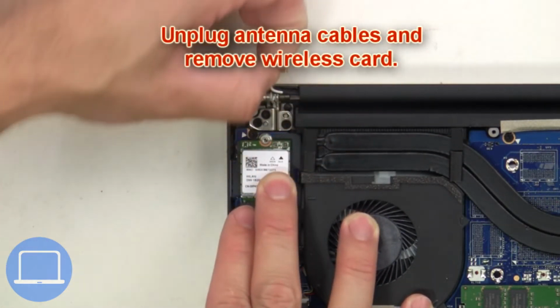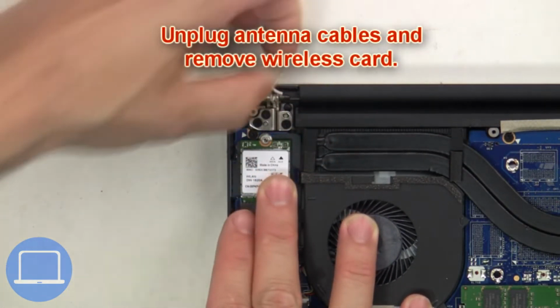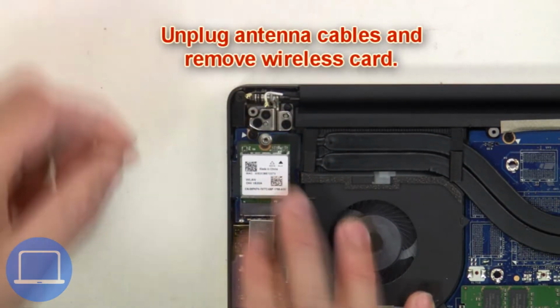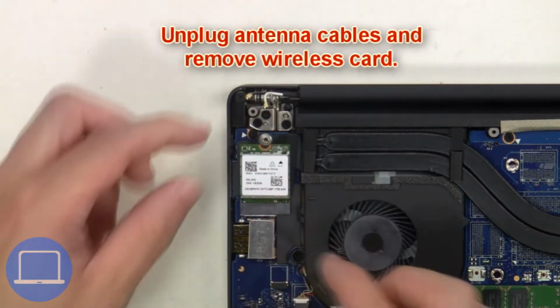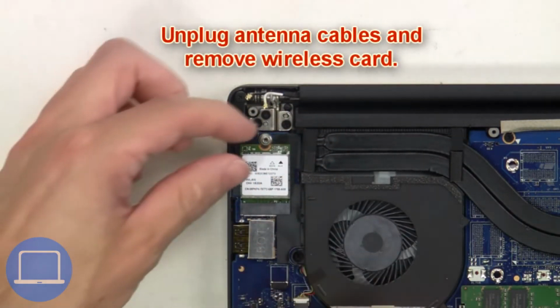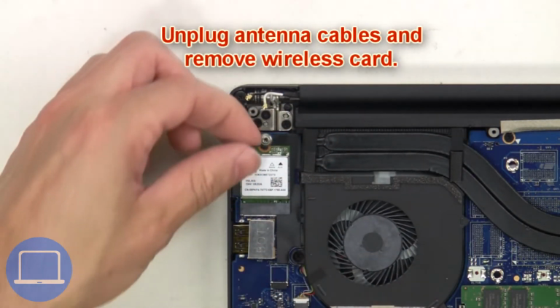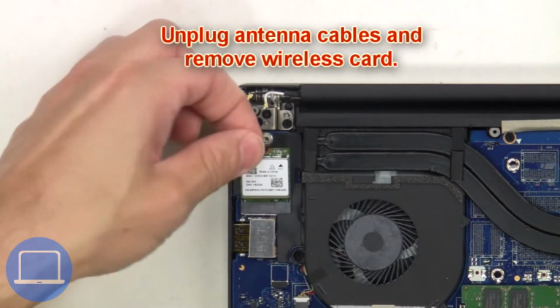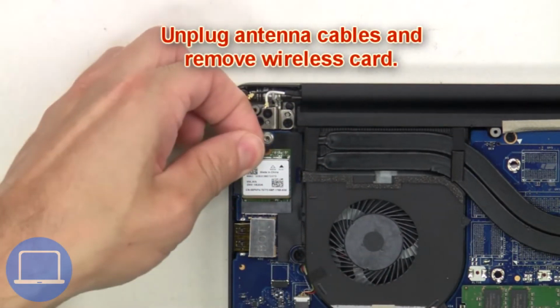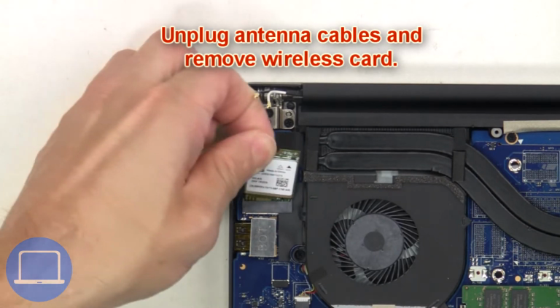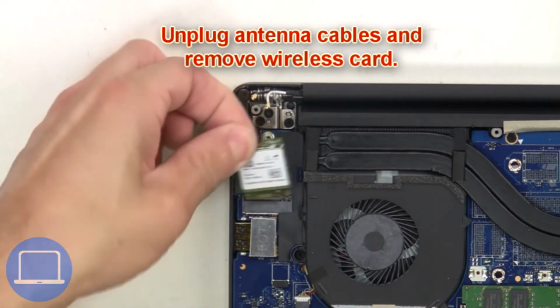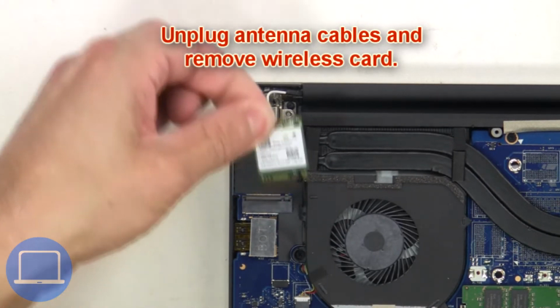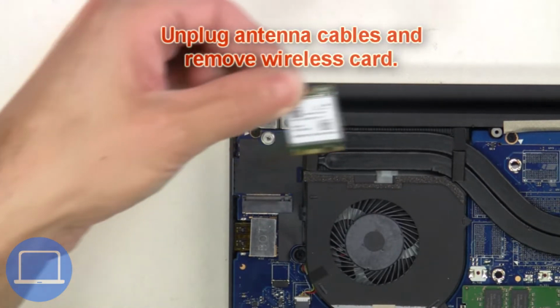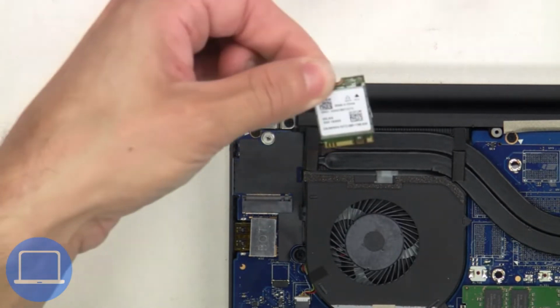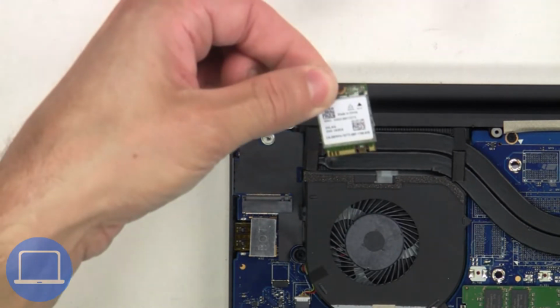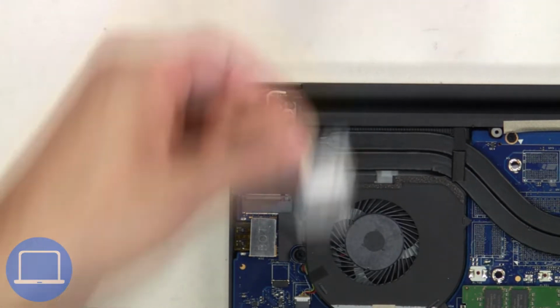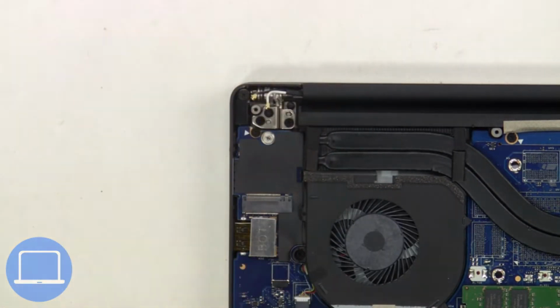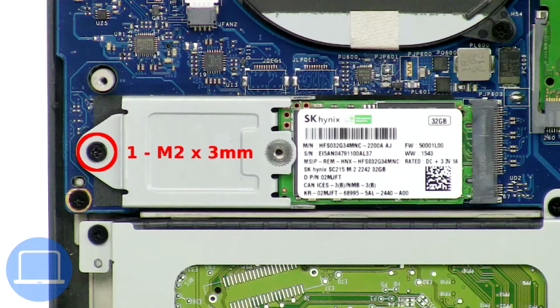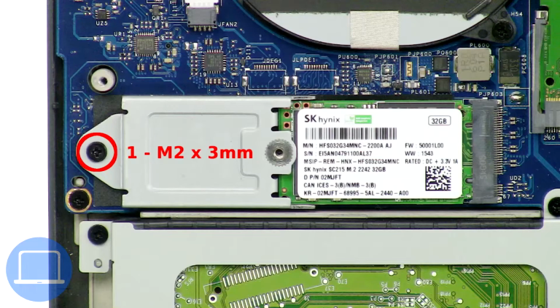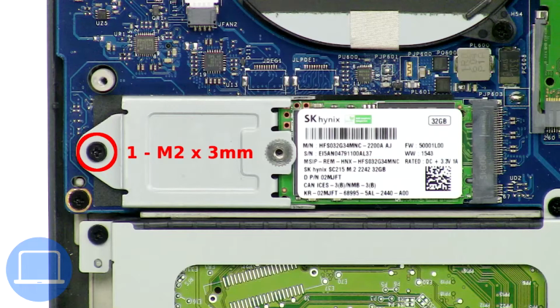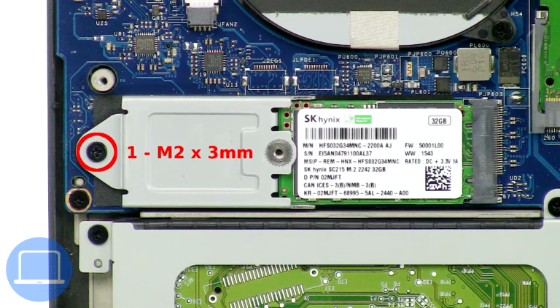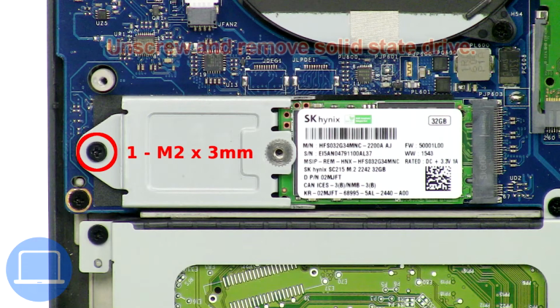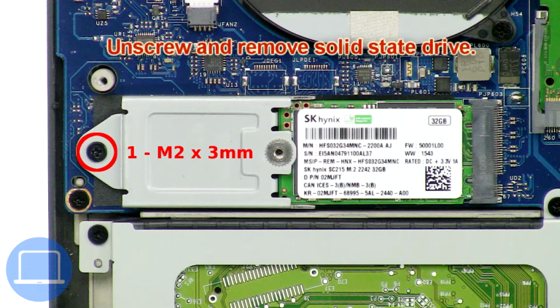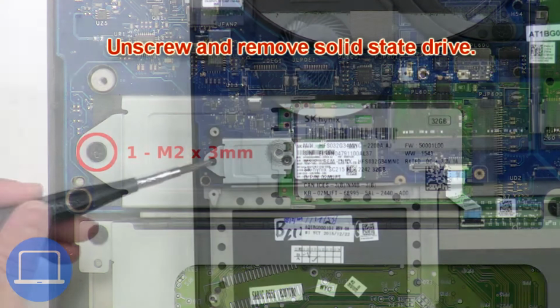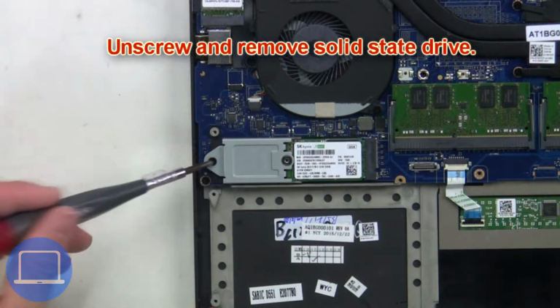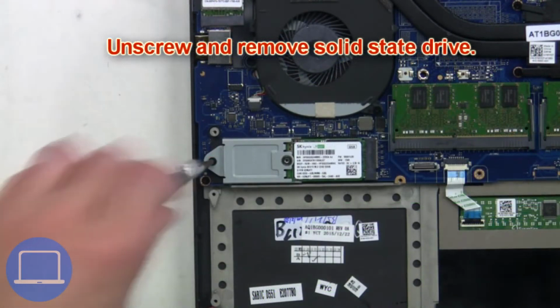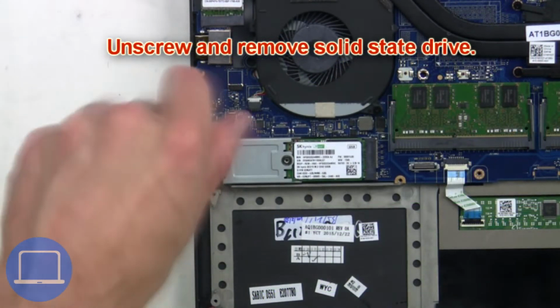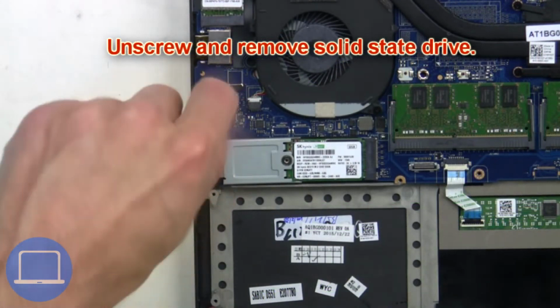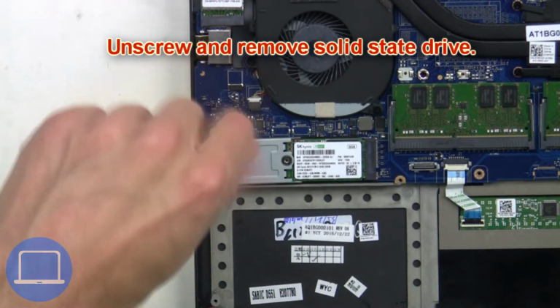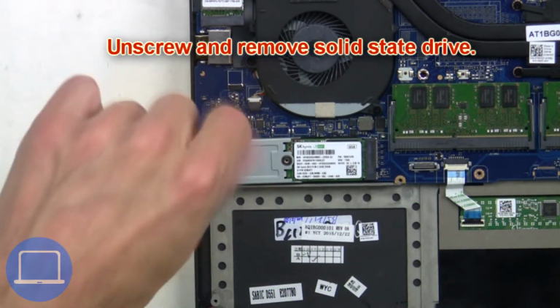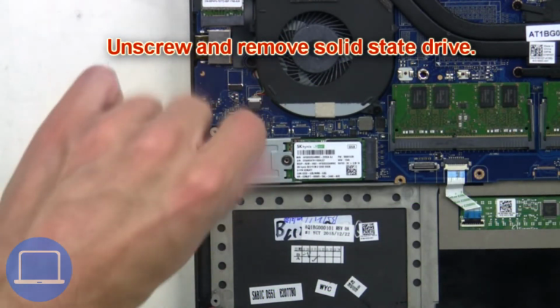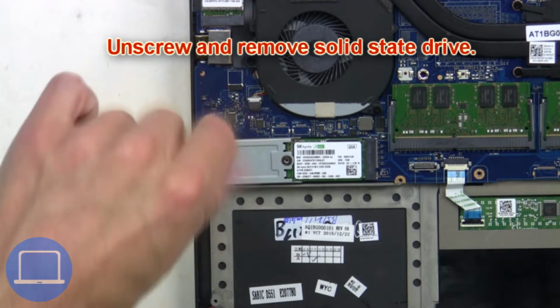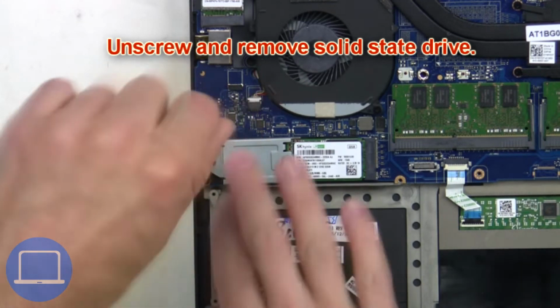Then unplug the antenna cables and remove the wireless card. Now unscrew and remove the solid state drive.